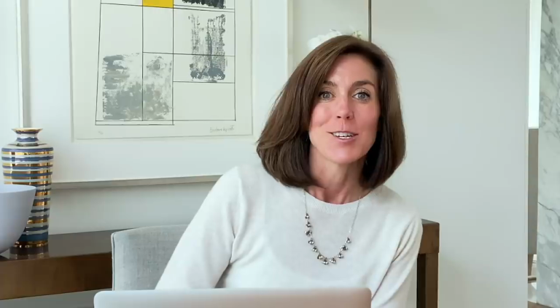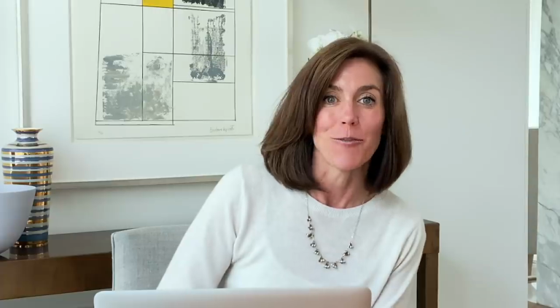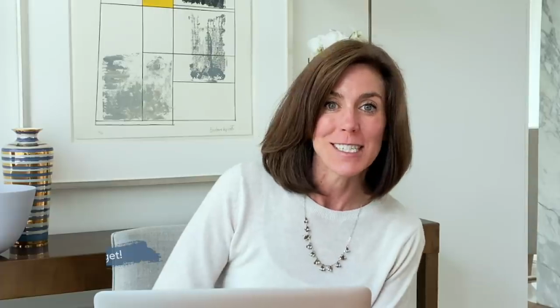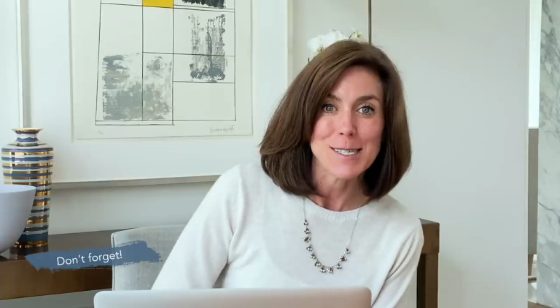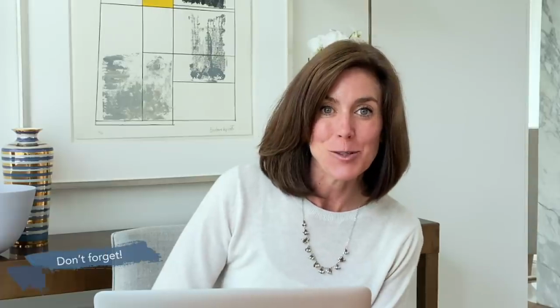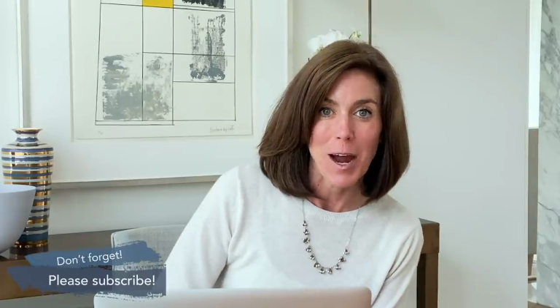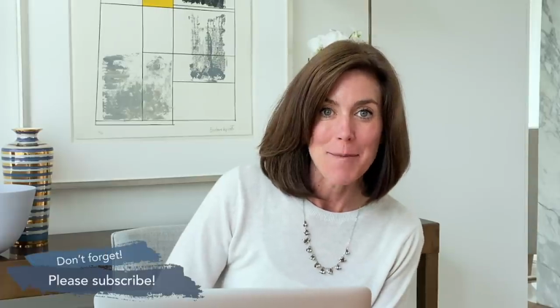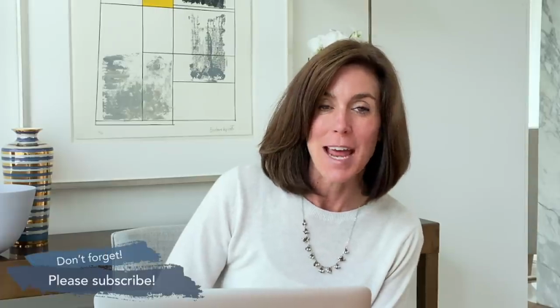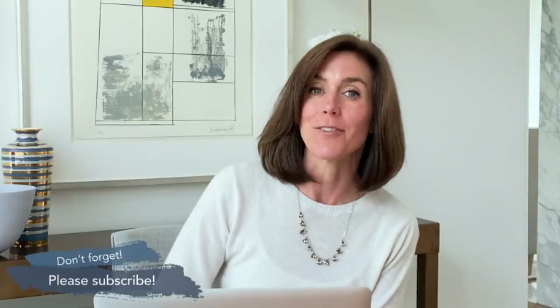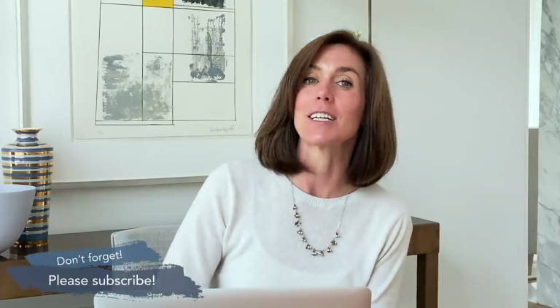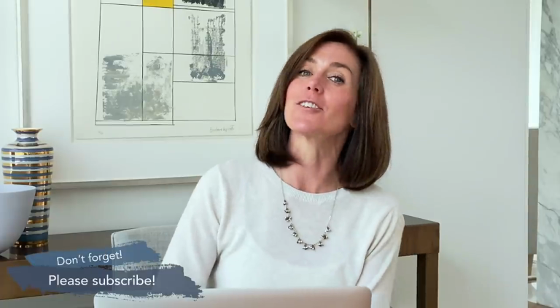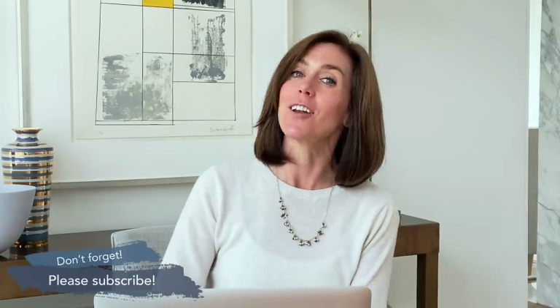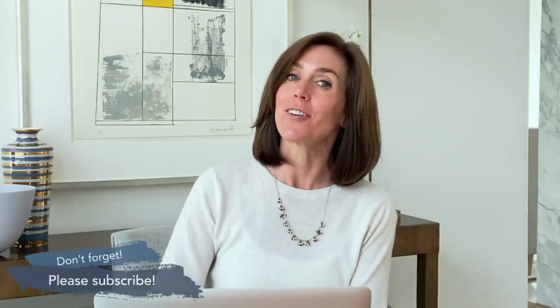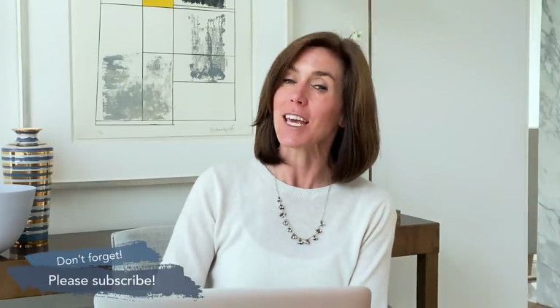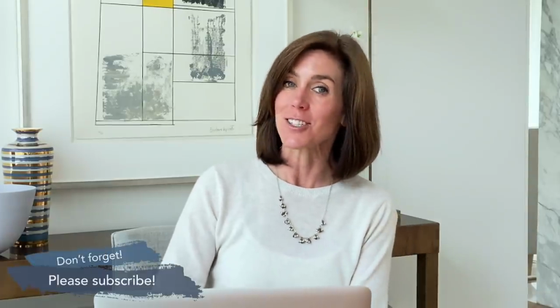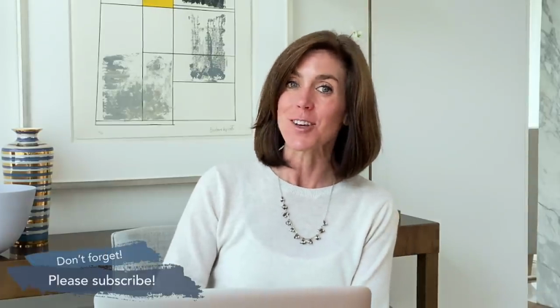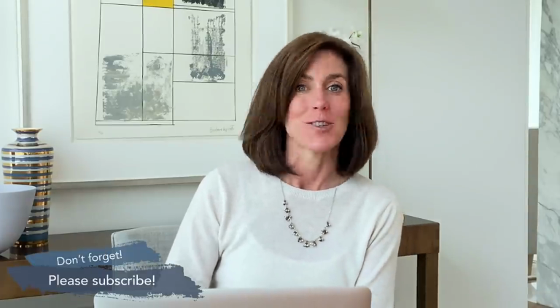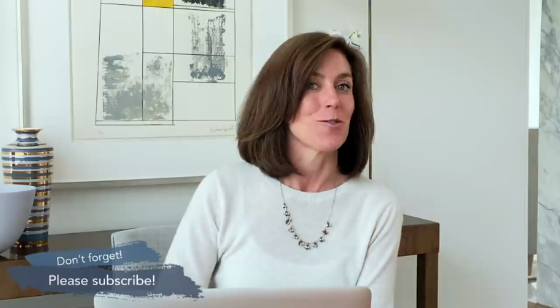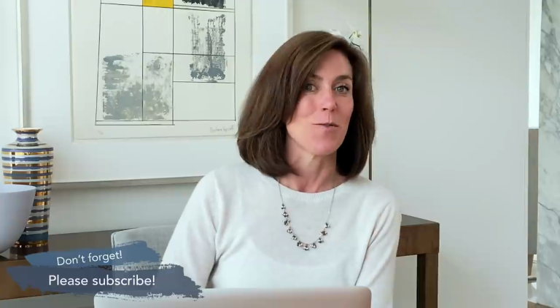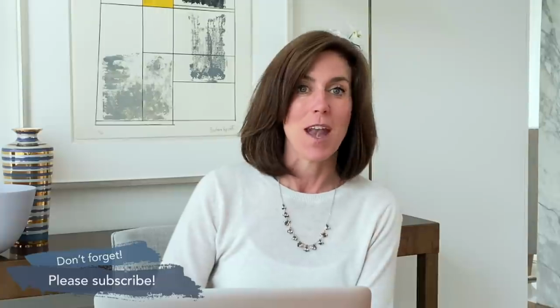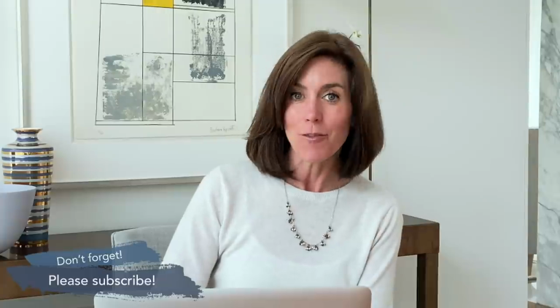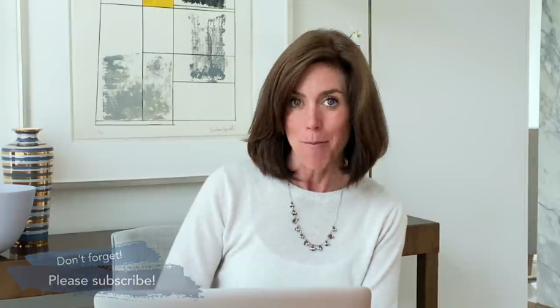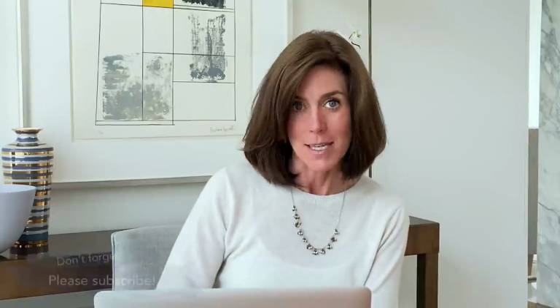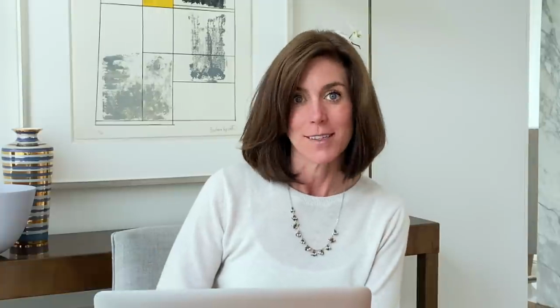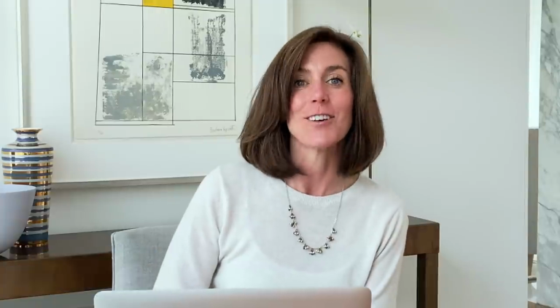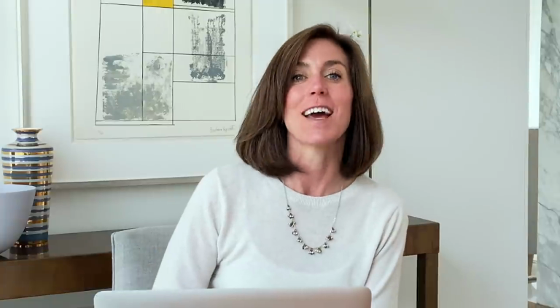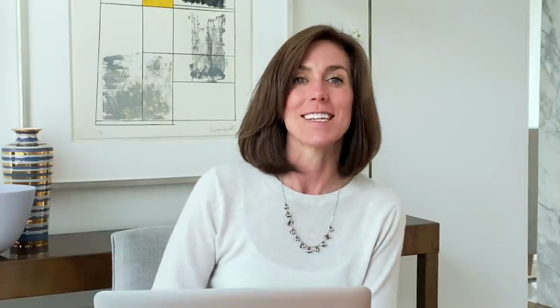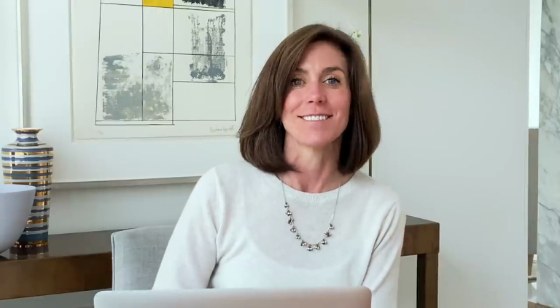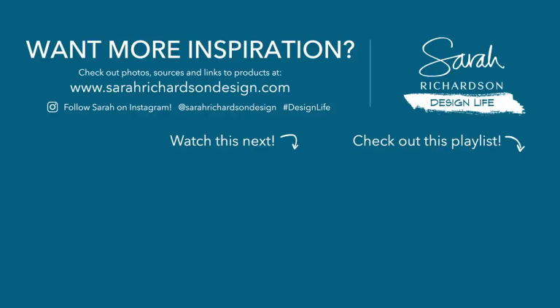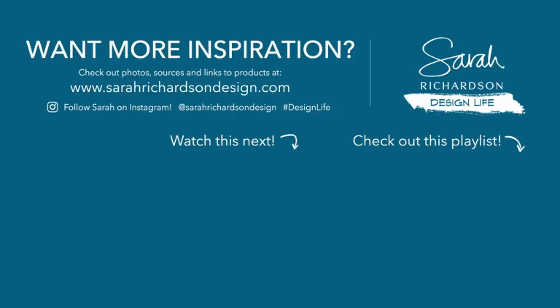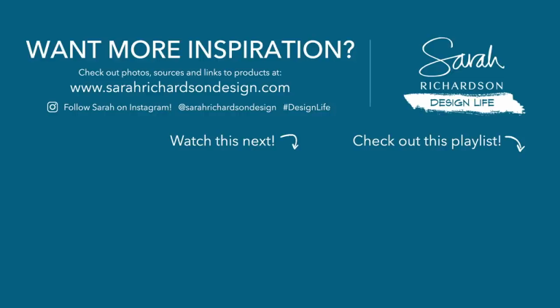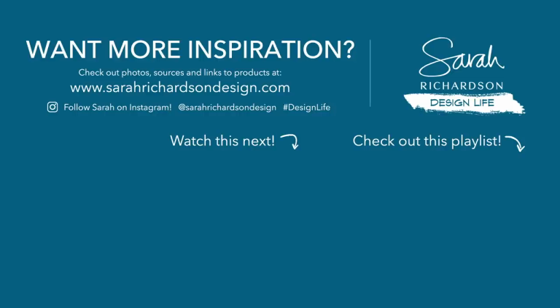Don't forget to subscribe and turn on notifications so you never miss a good idea. Thanks for watching.